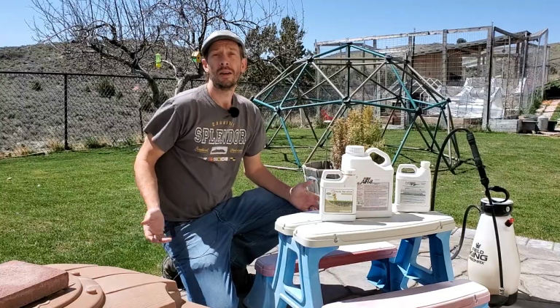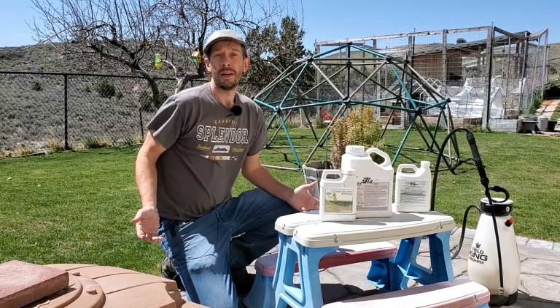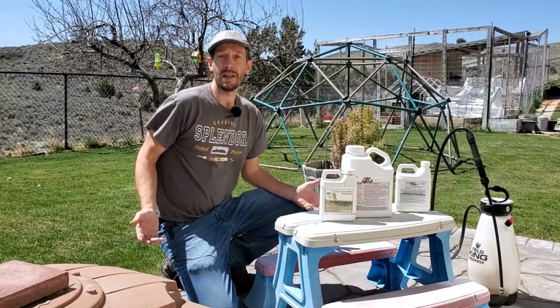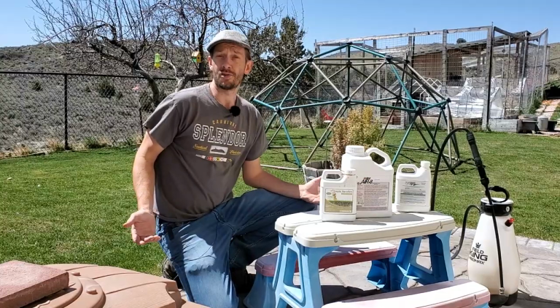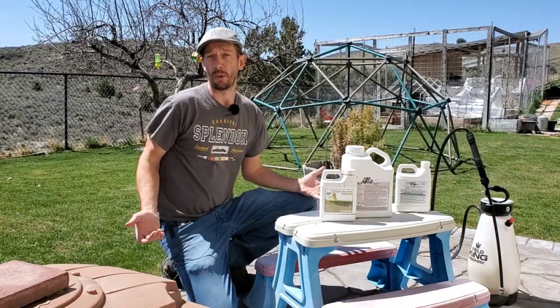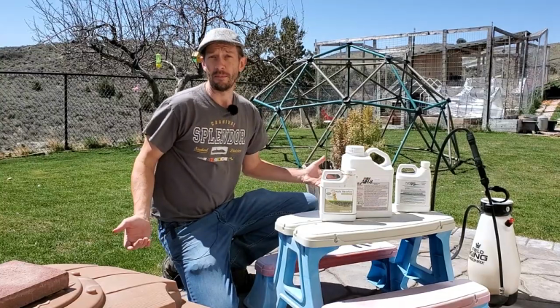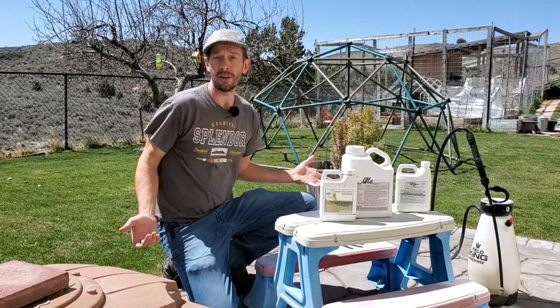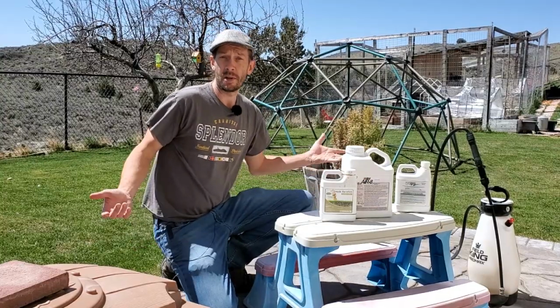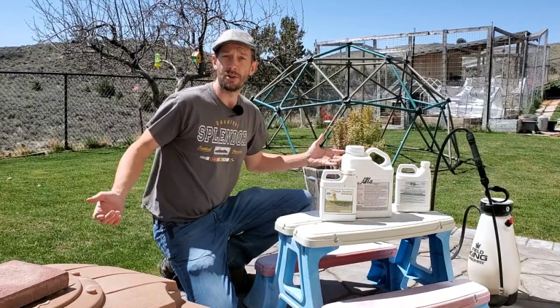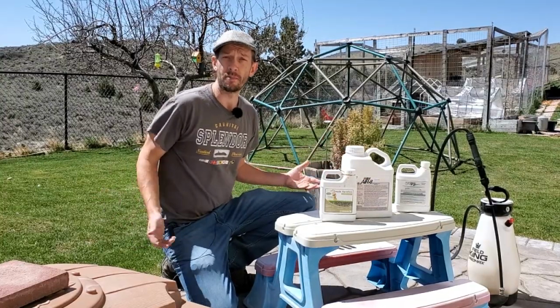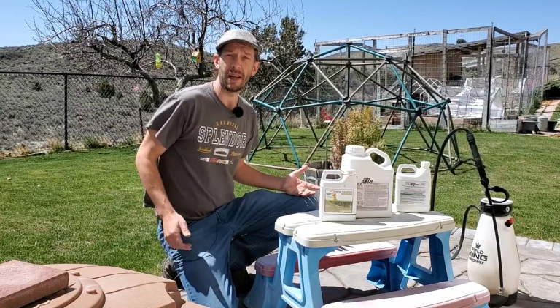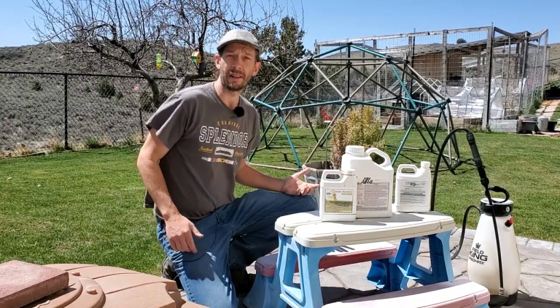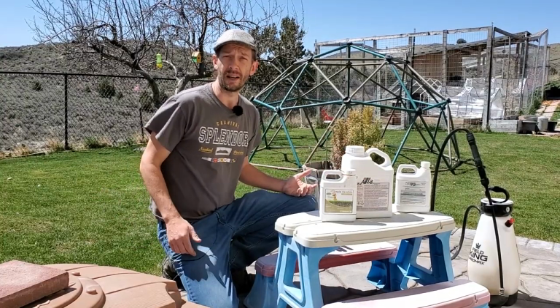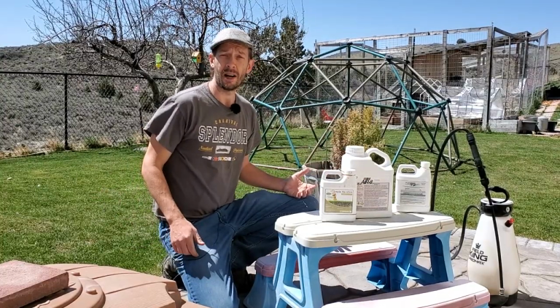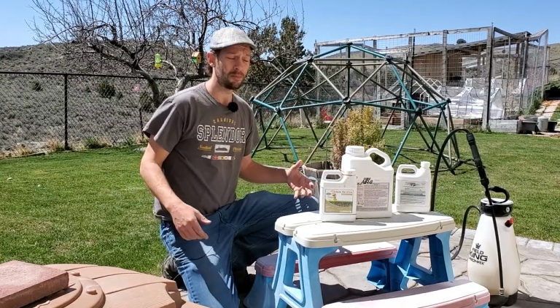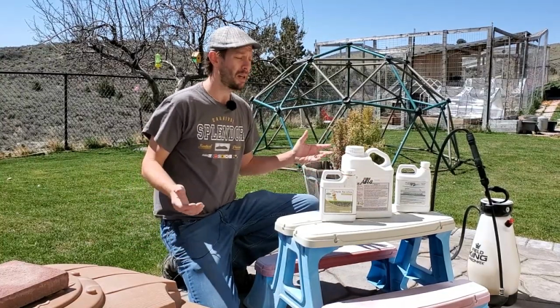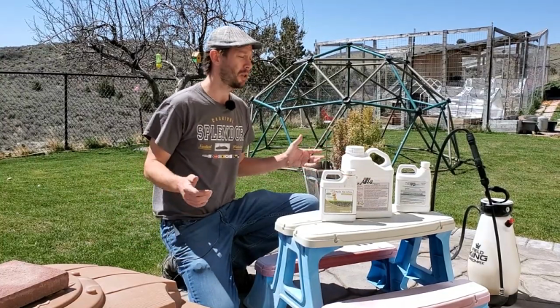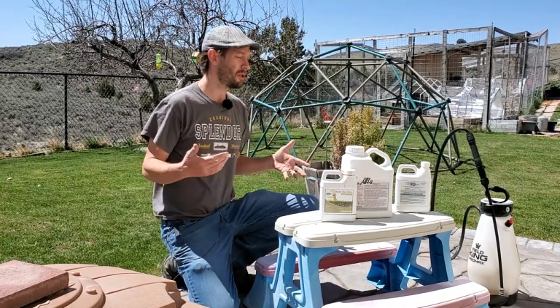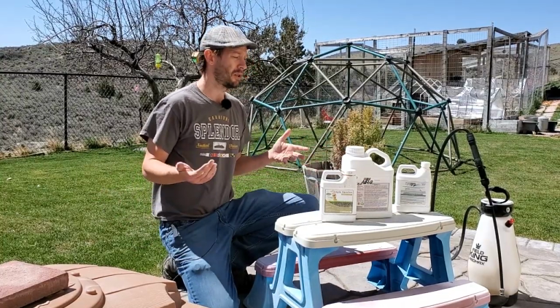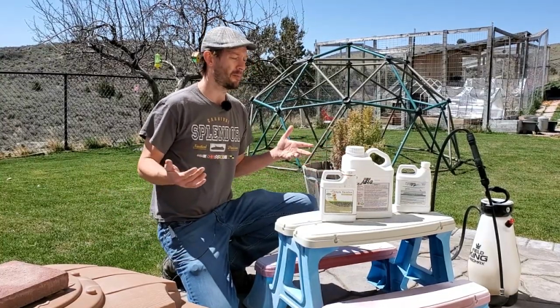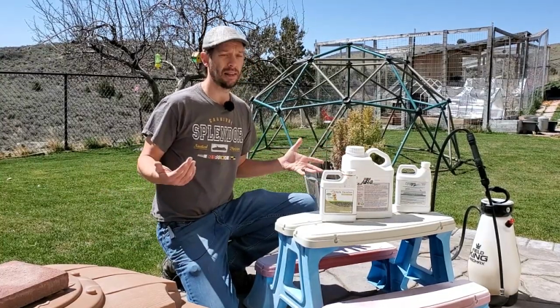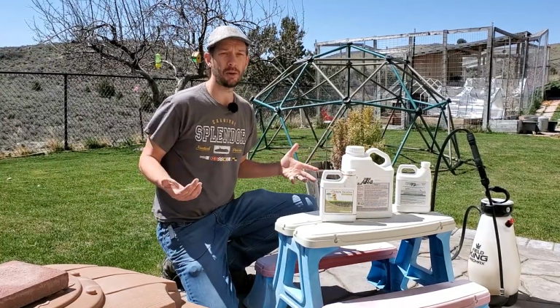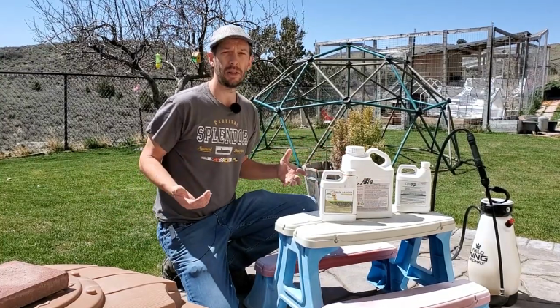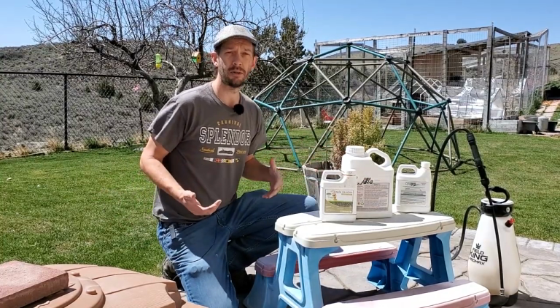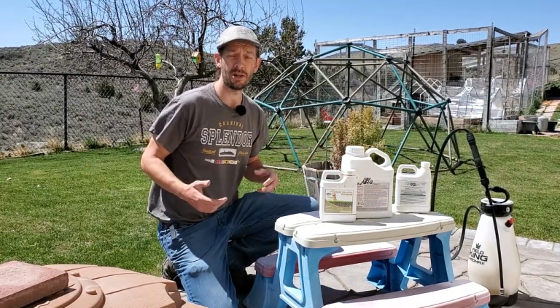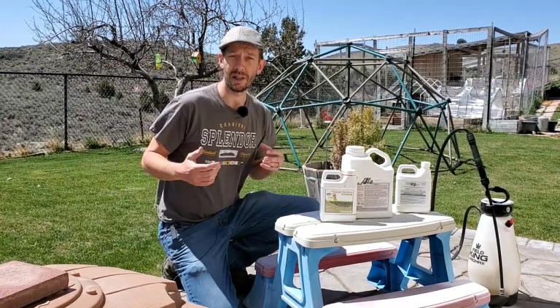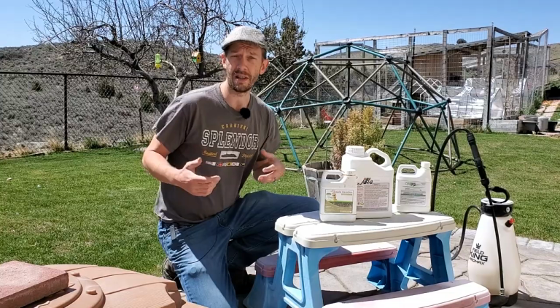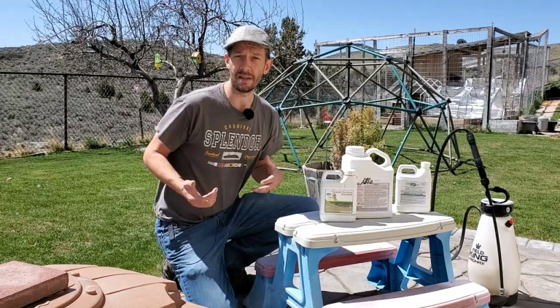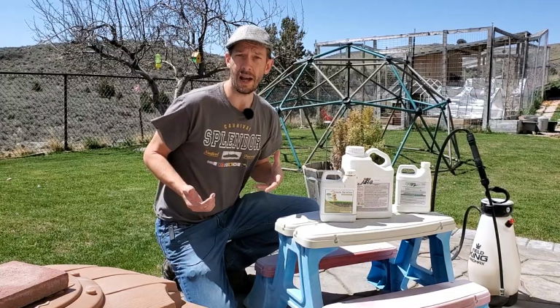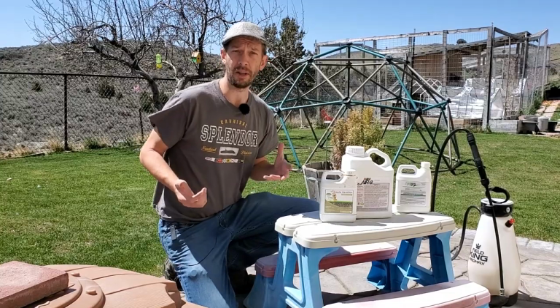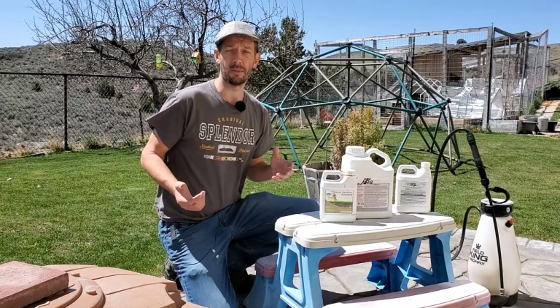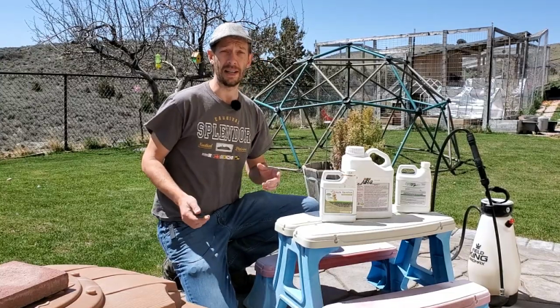Hey guys, this is Brian Matz at RunTurfMechanic.com. Today we're going to be talking about liquid aeration — getting the timing right.